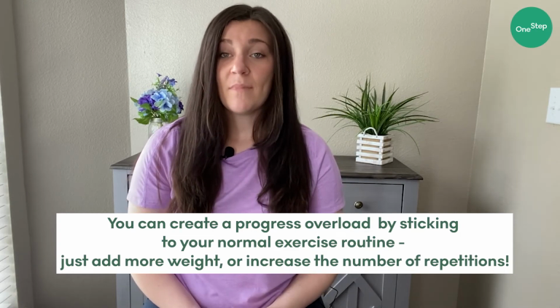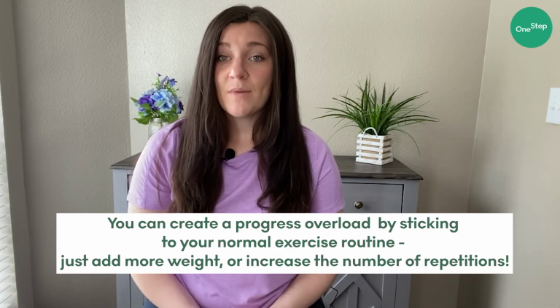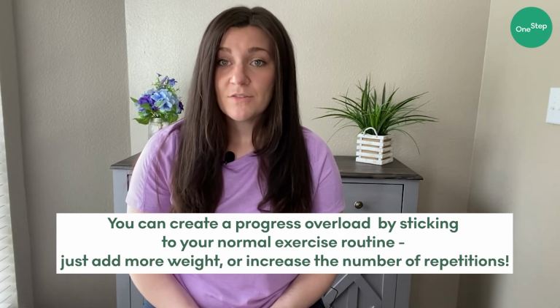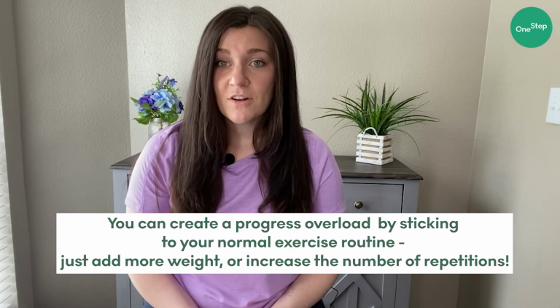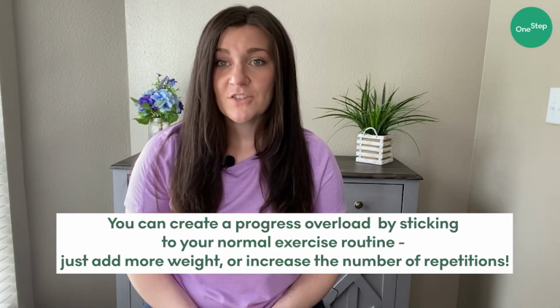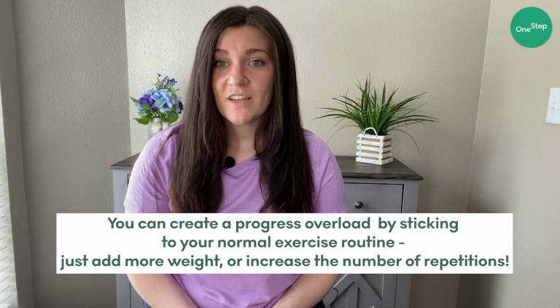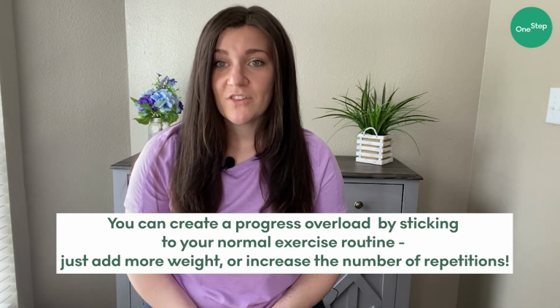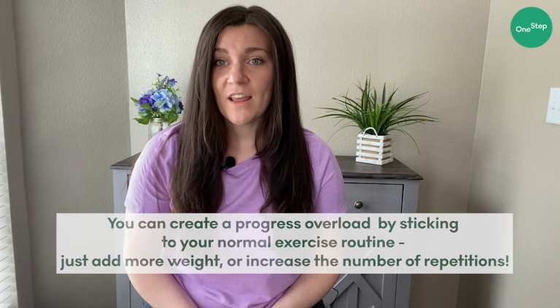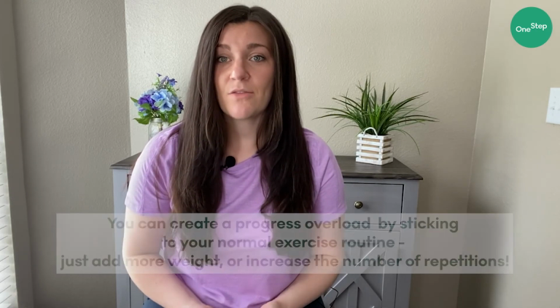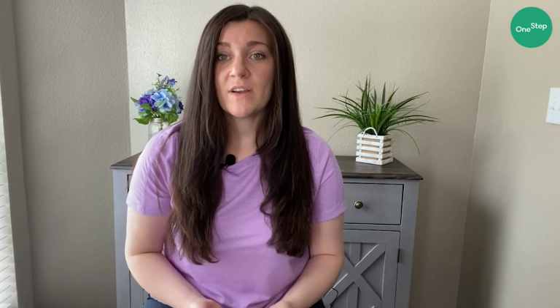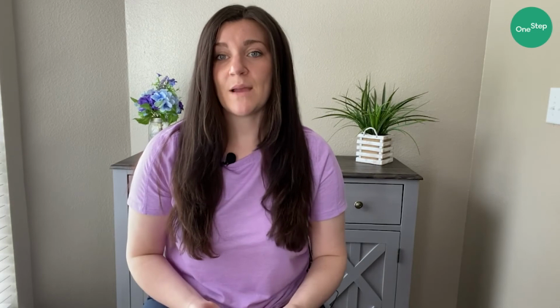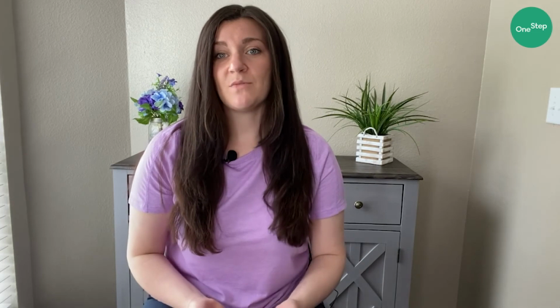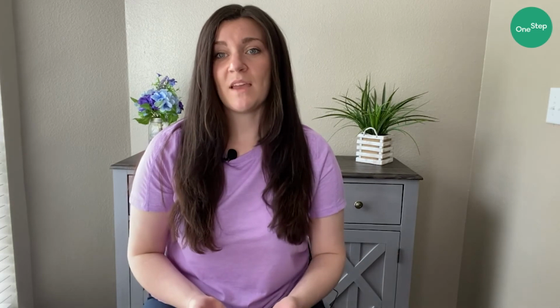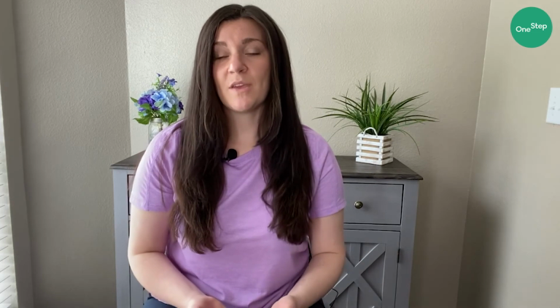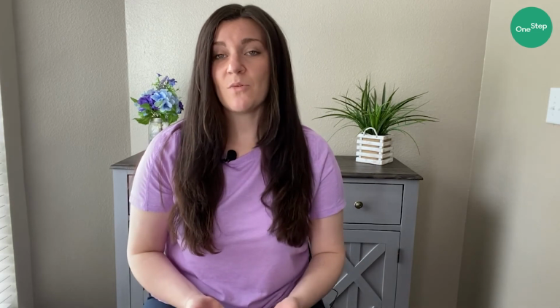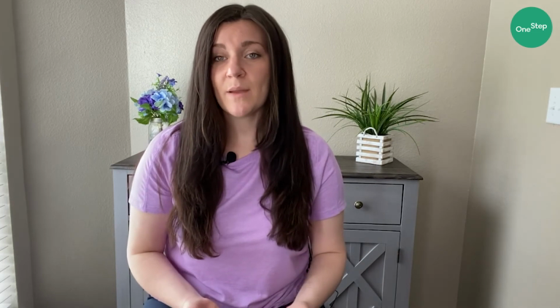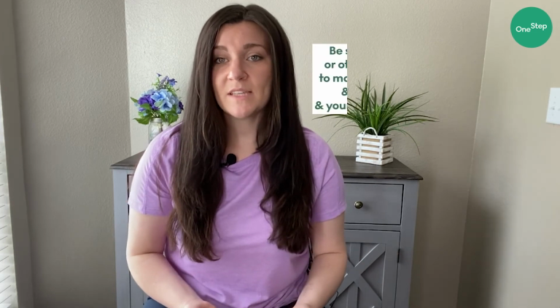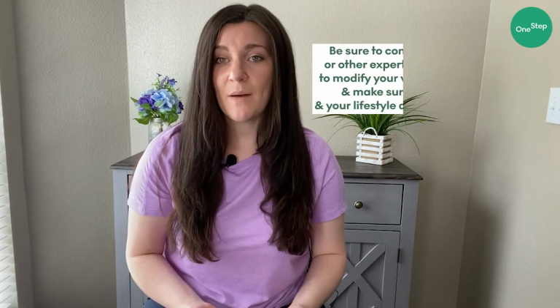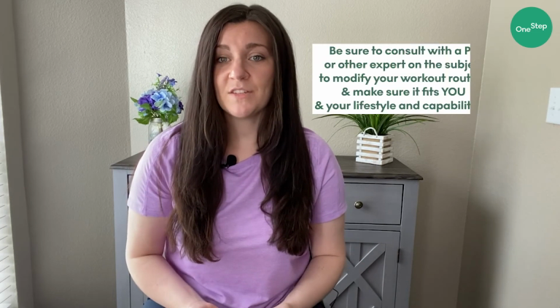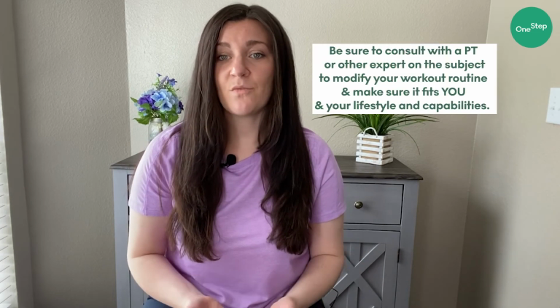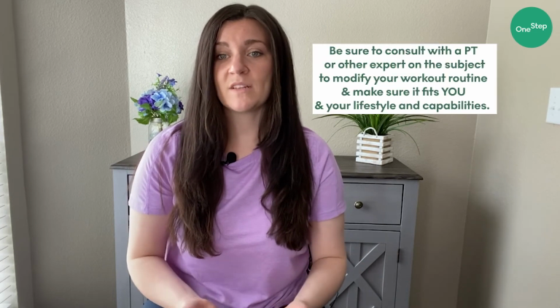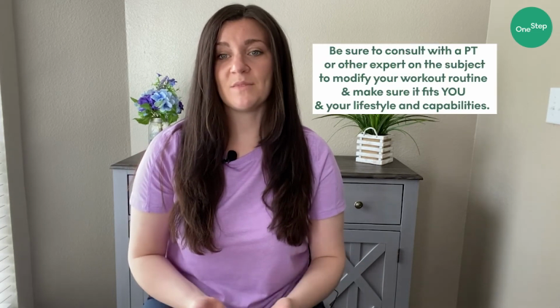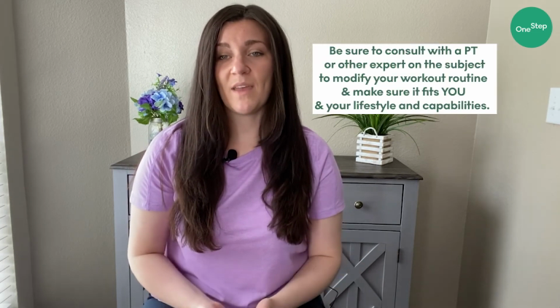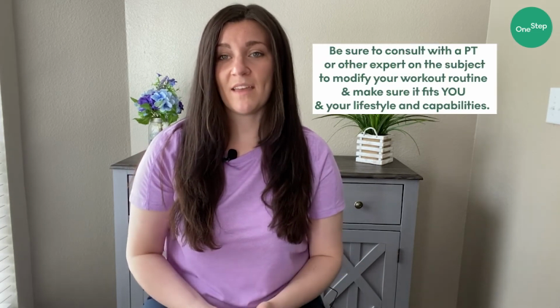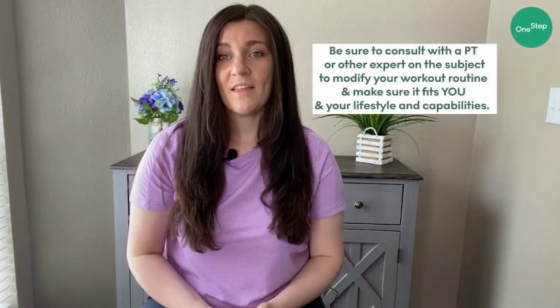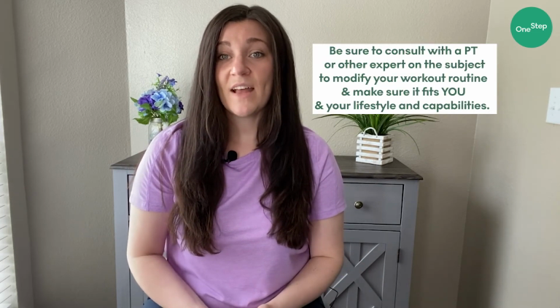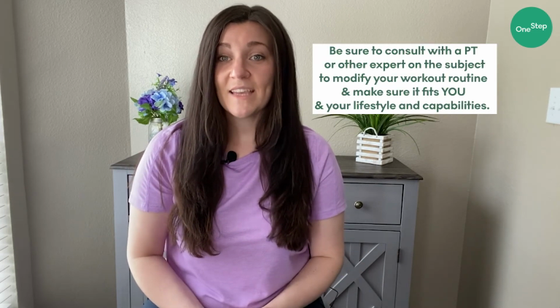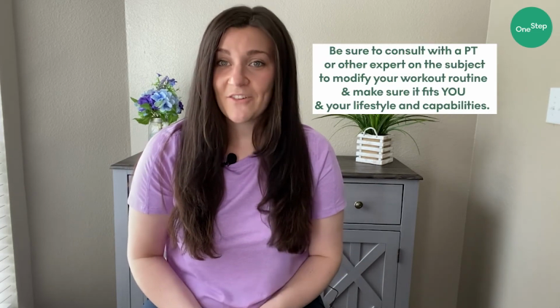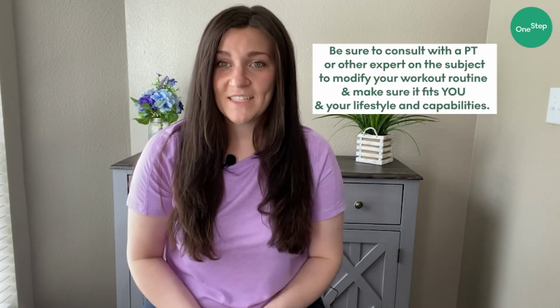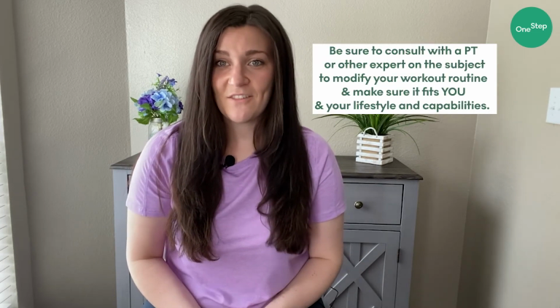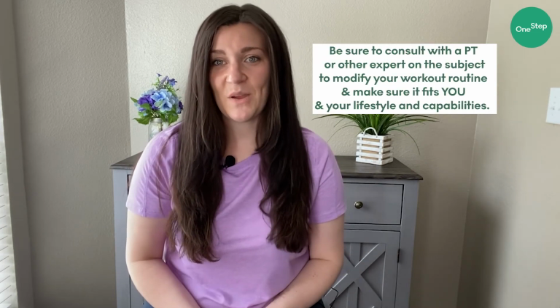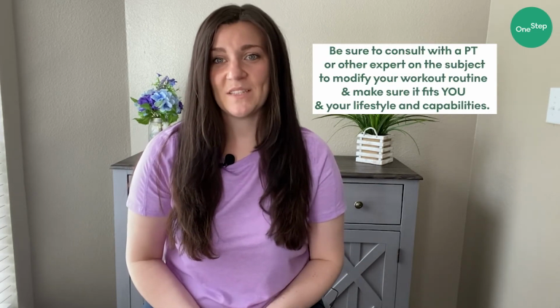Maybe you started strength training three times a week, but you were able to up it to four times a week. That's increasing the frequency.